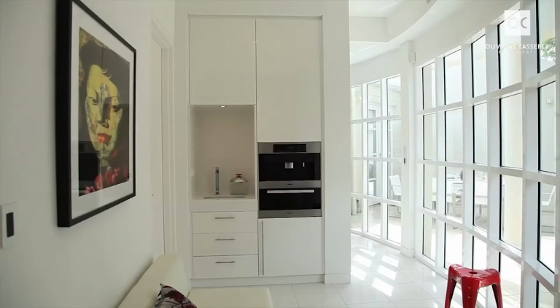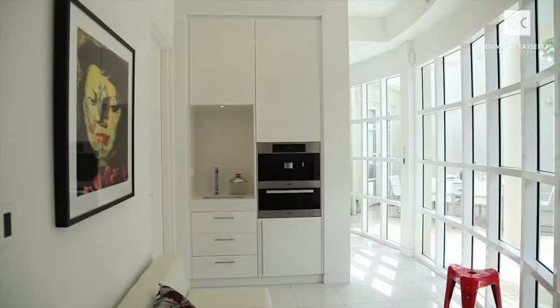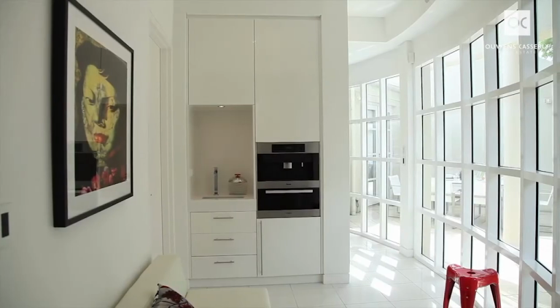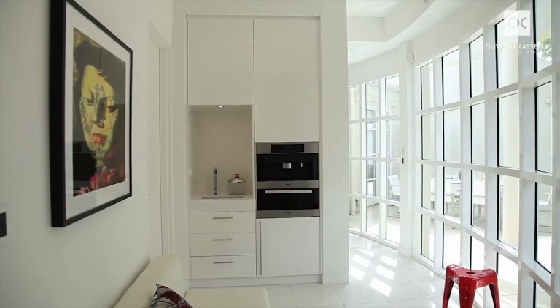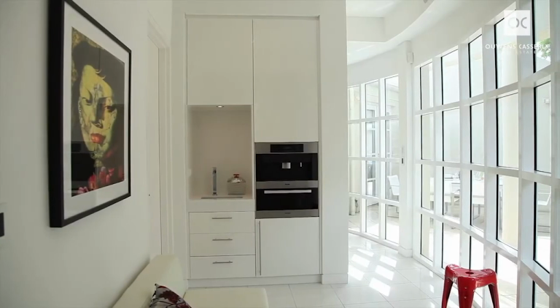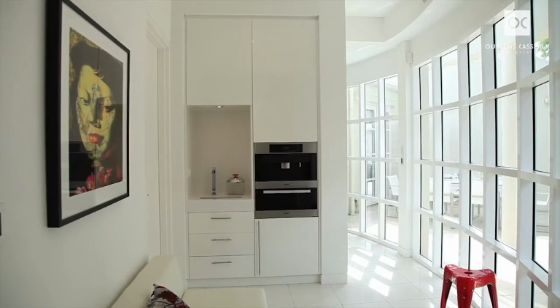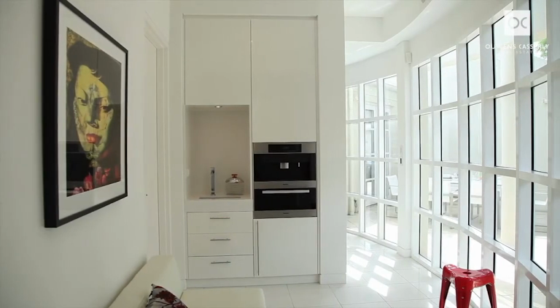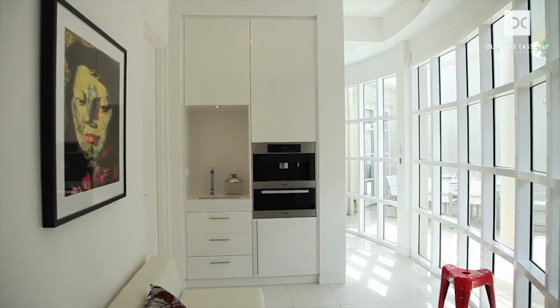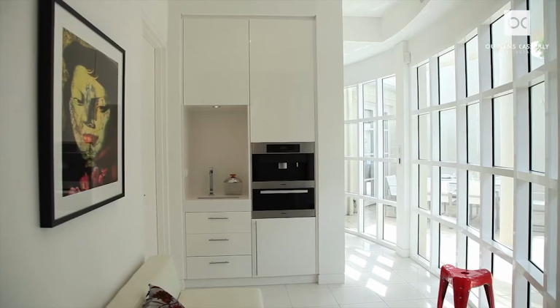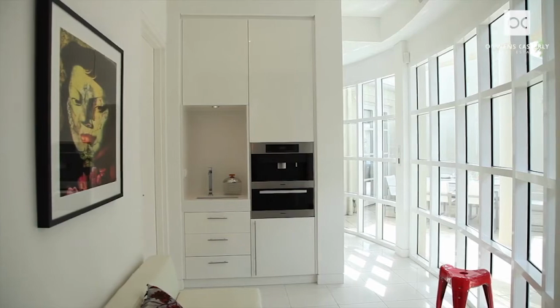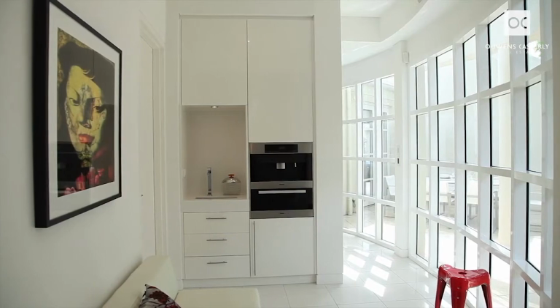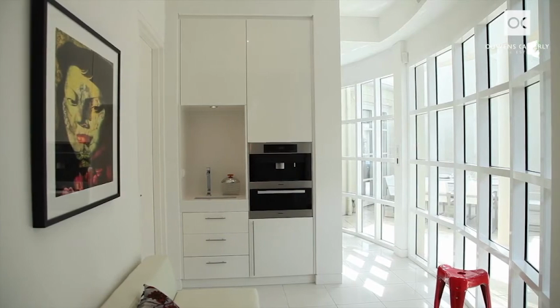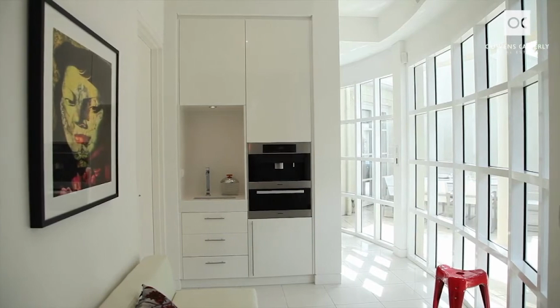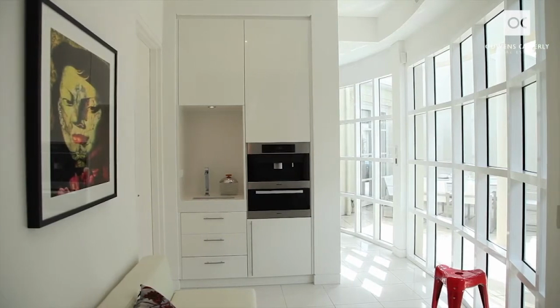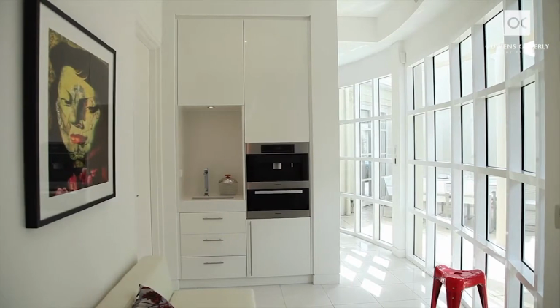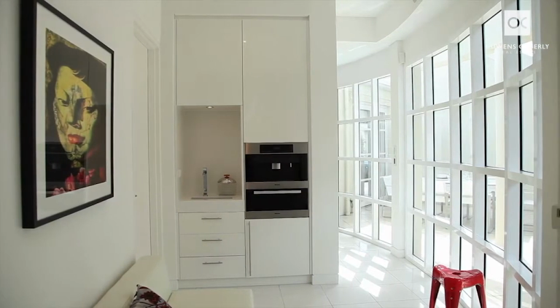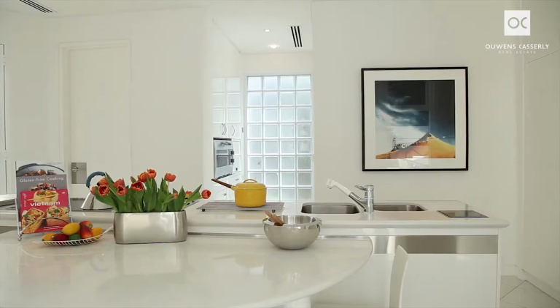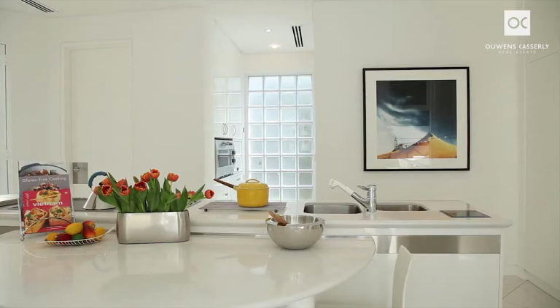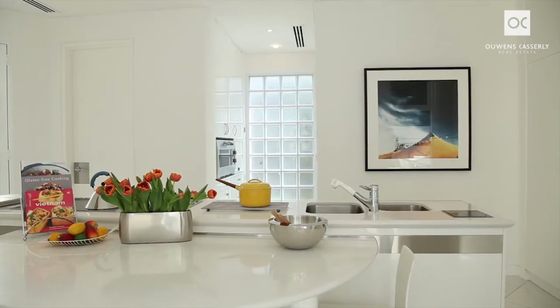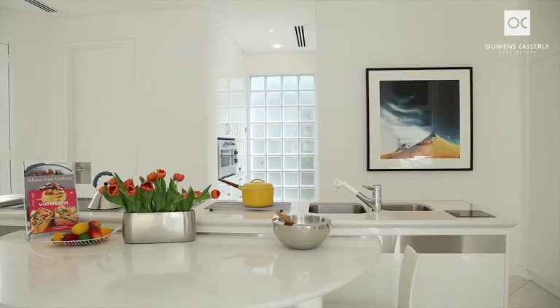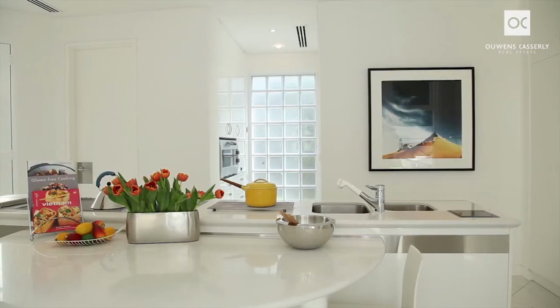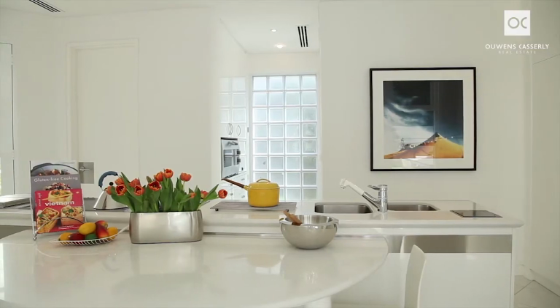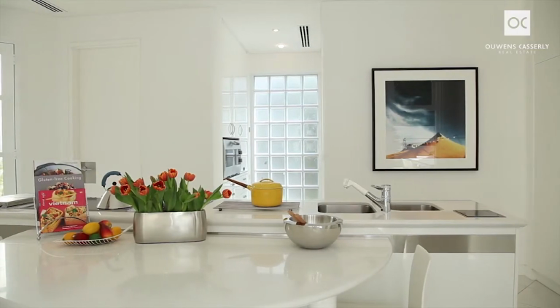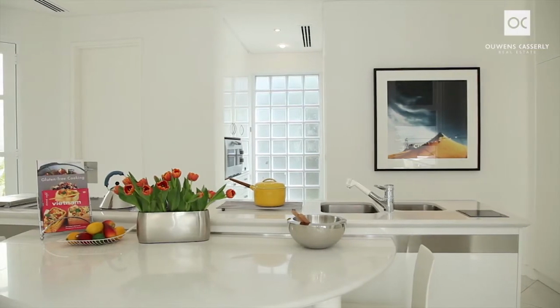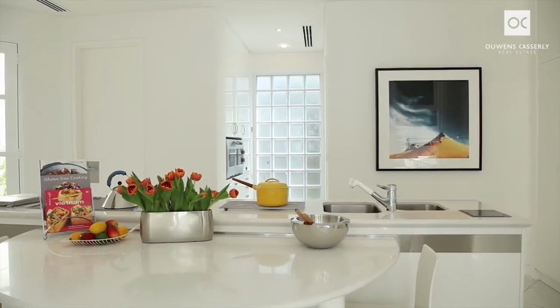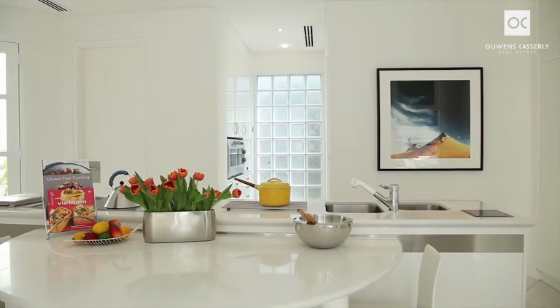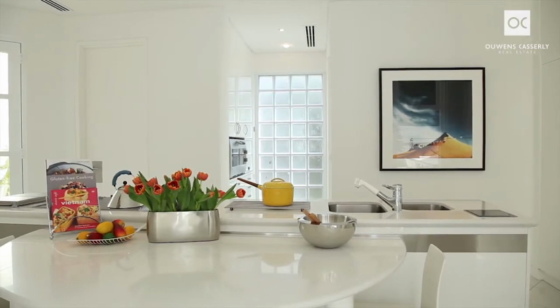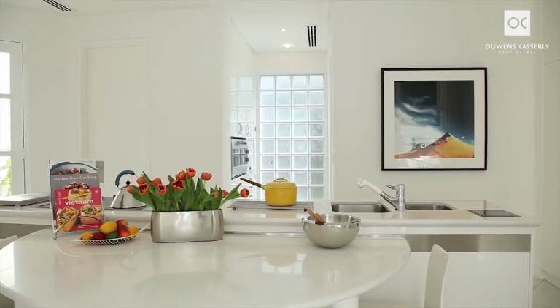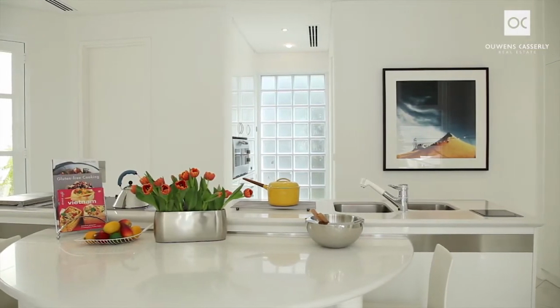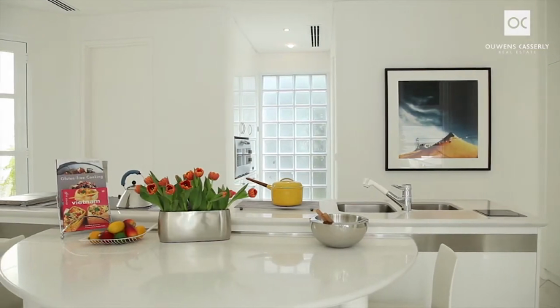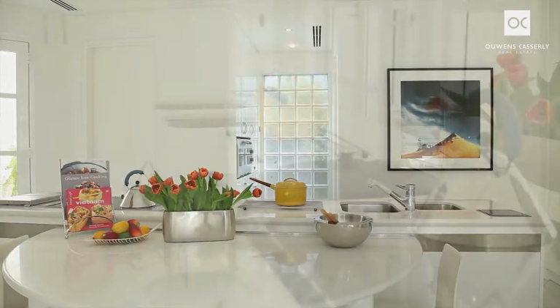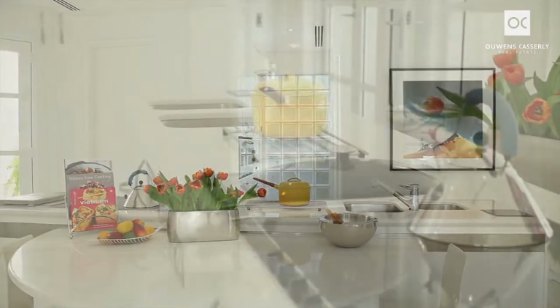With light-filled rooms and curved spaces, every inch of the home has been utilised for storage and ease of living.